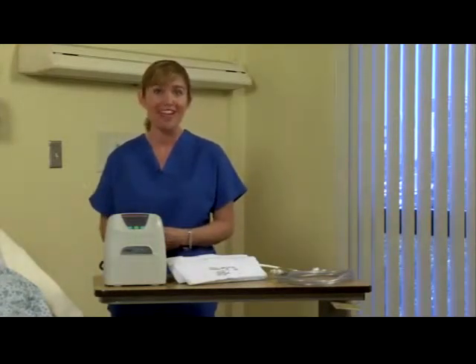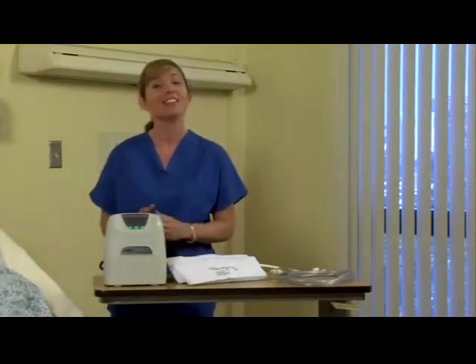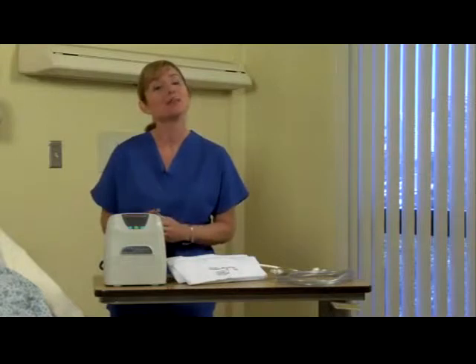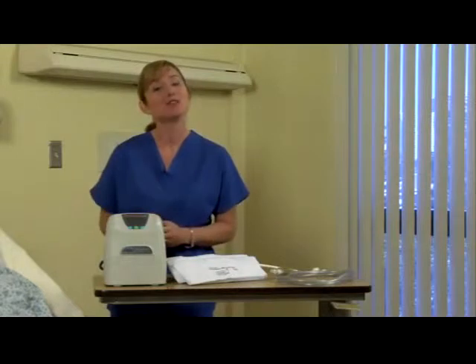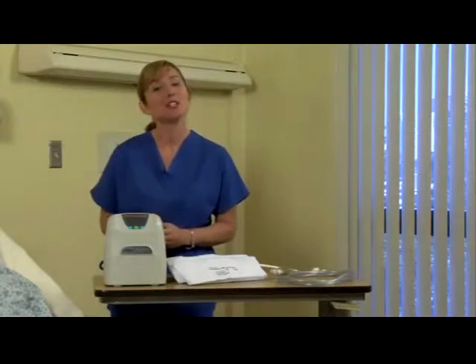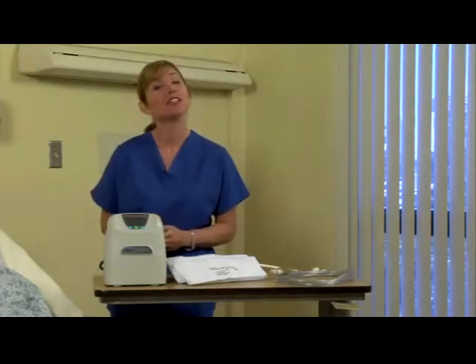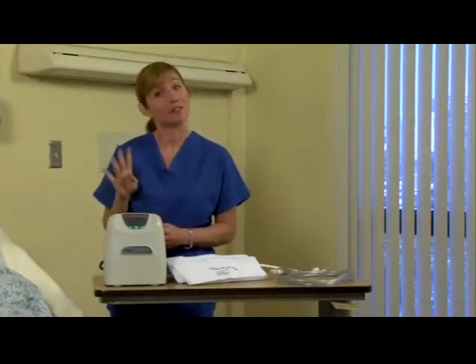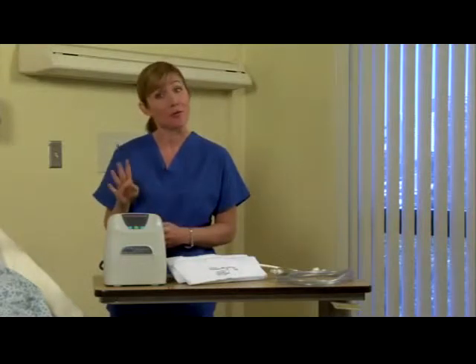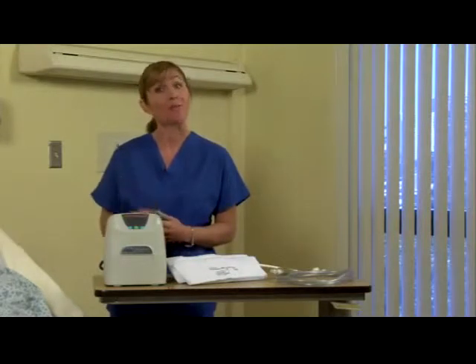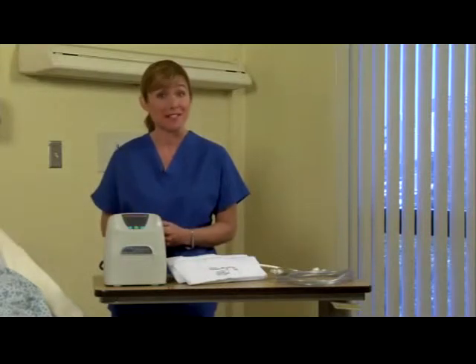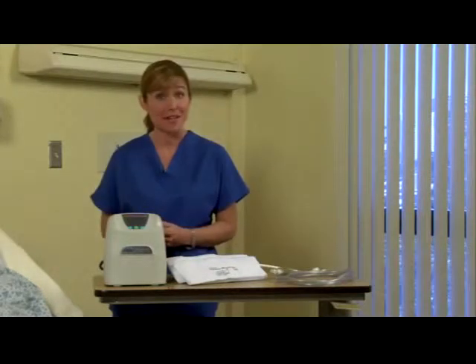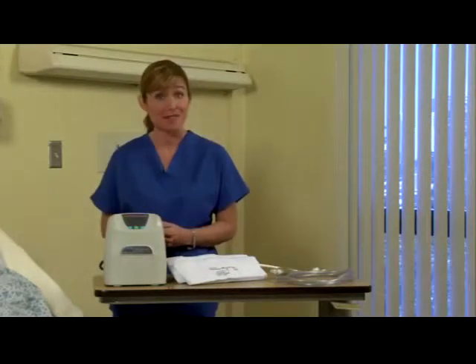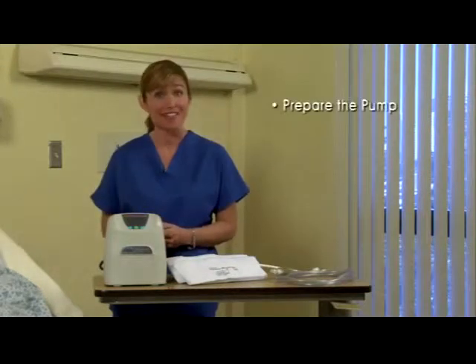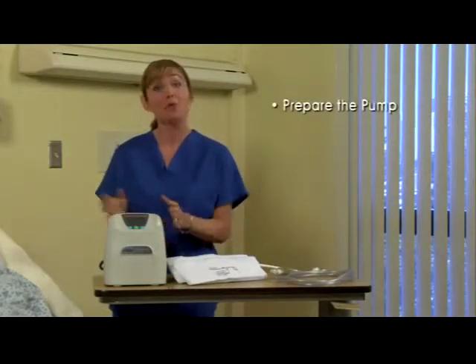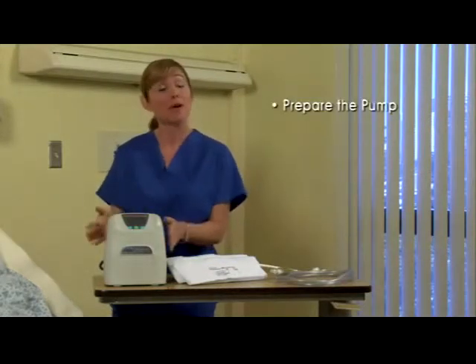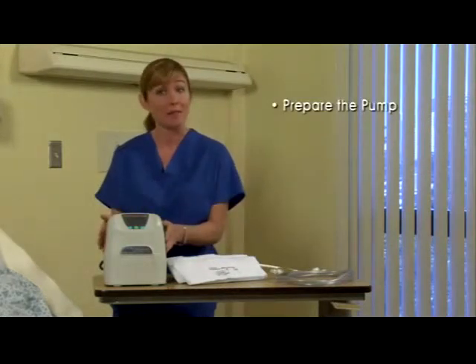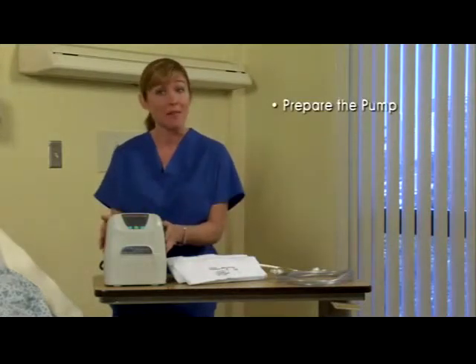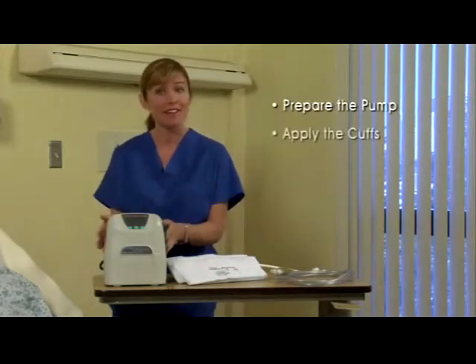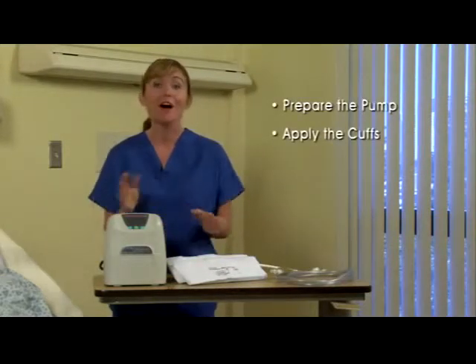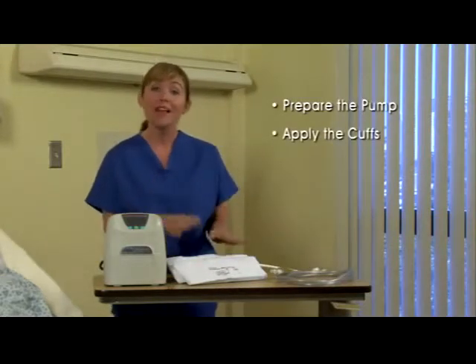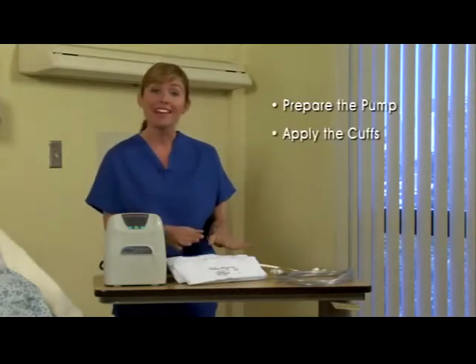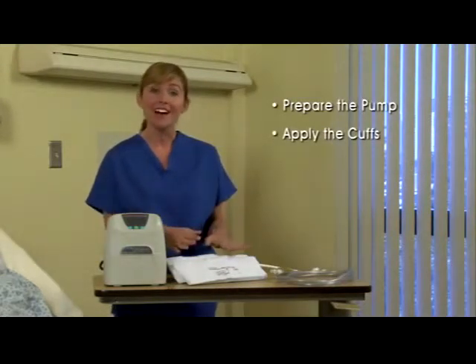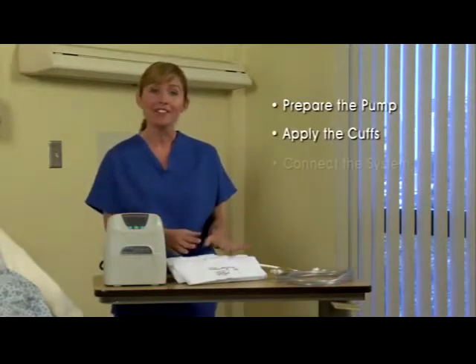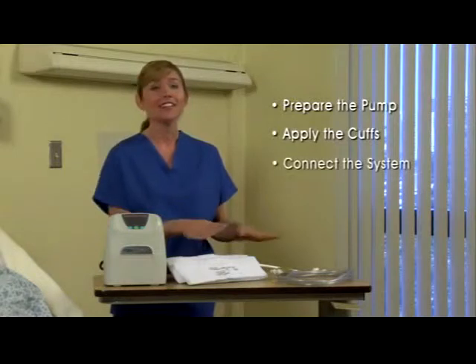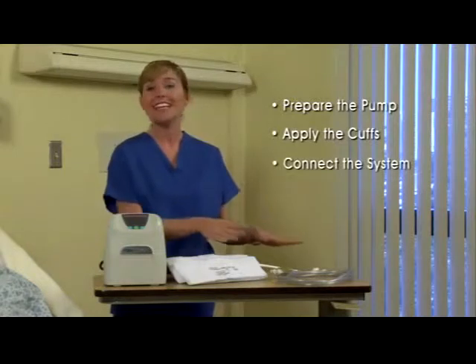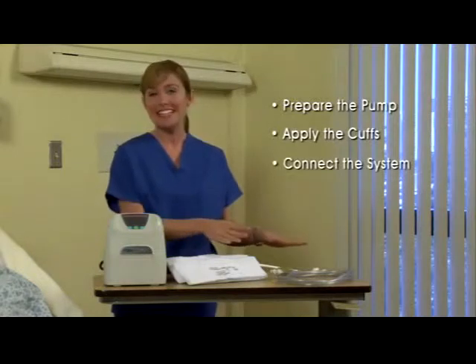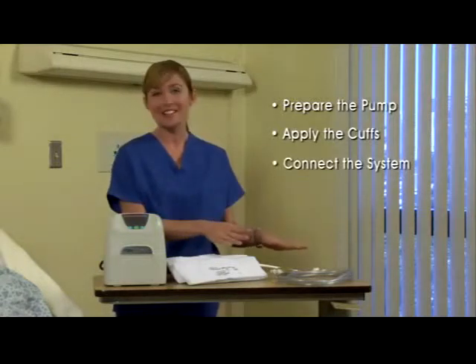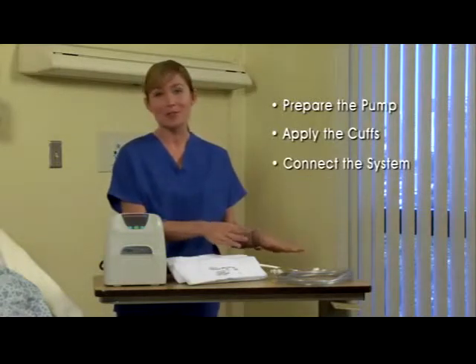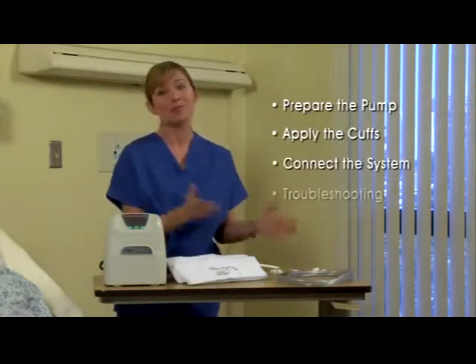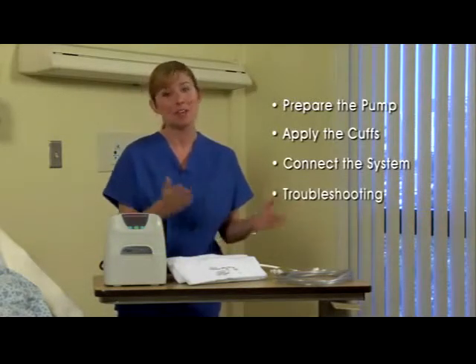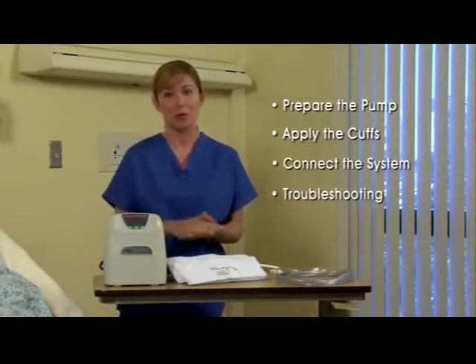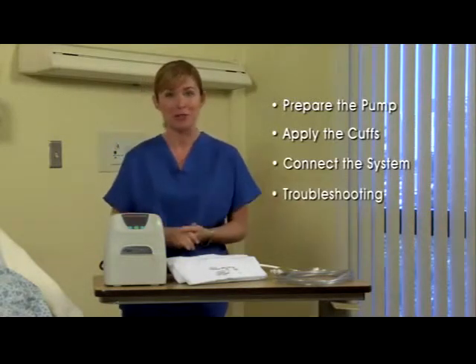This demonstration consists of four basic steps: preparing the pump, applying the cuffs, connecting the system, and troubleshooting.